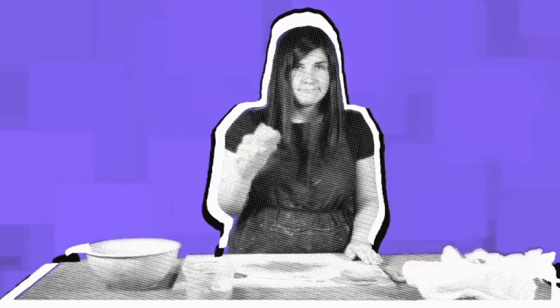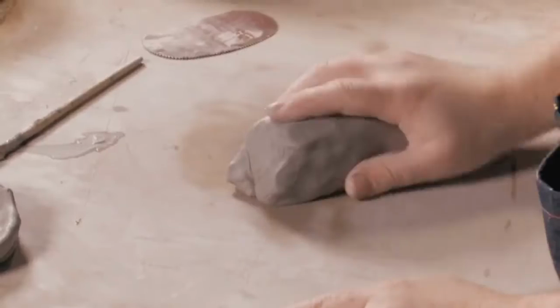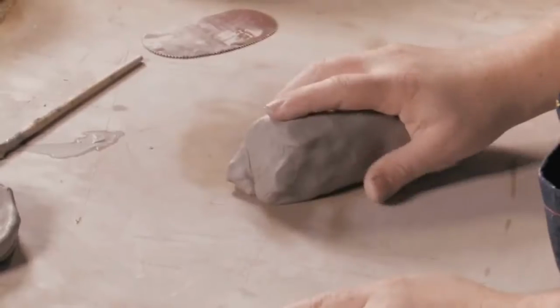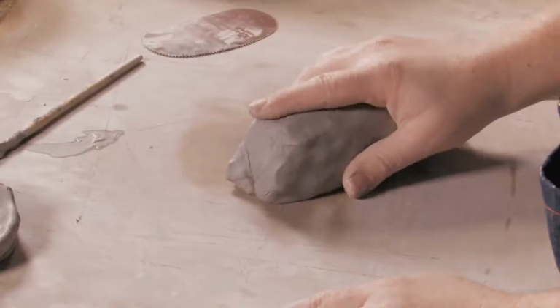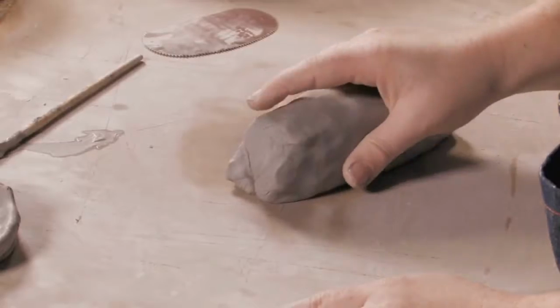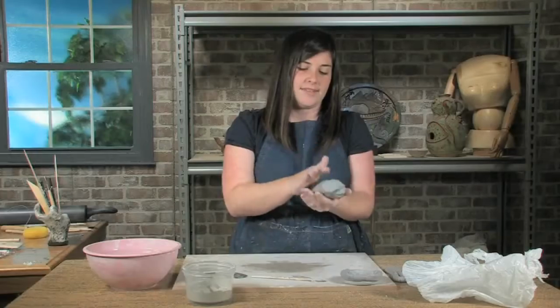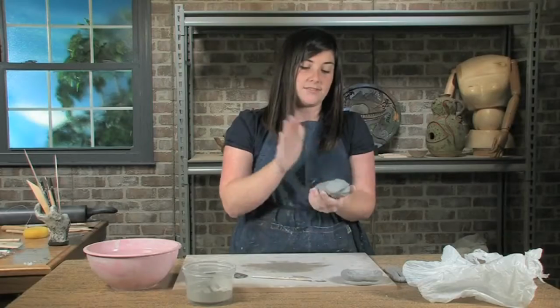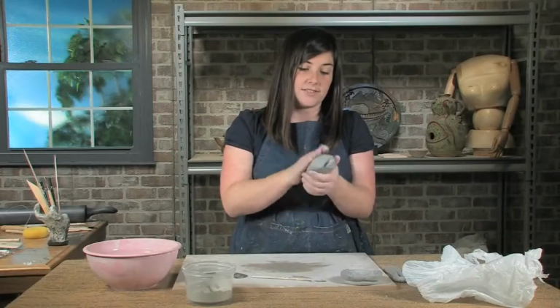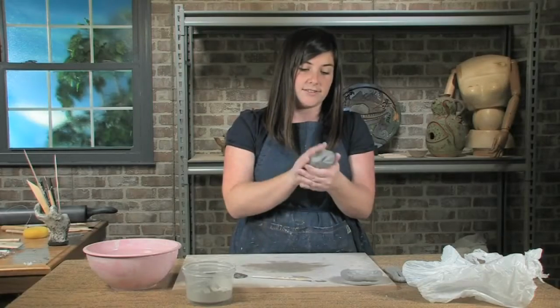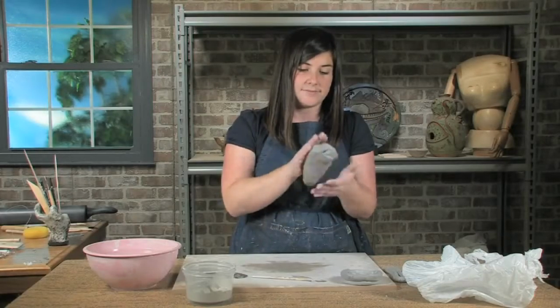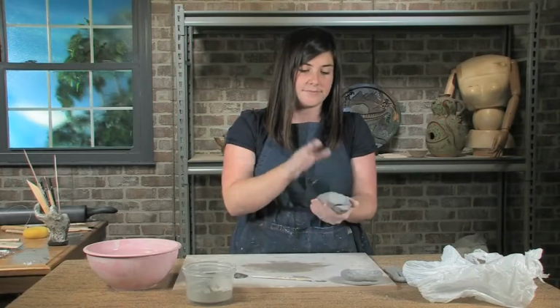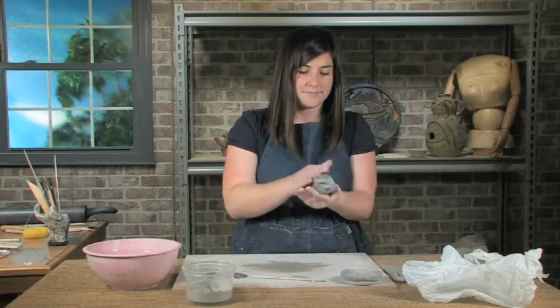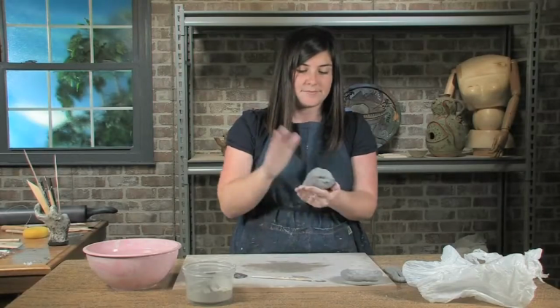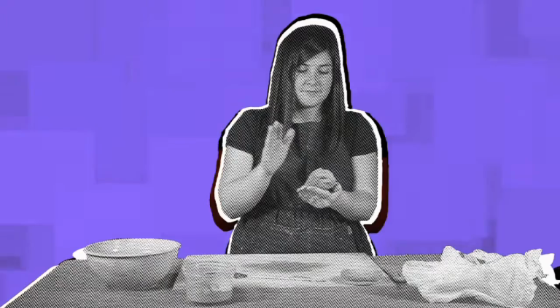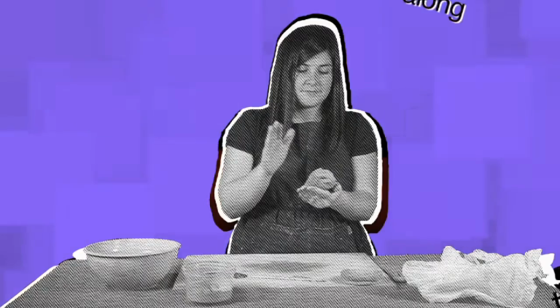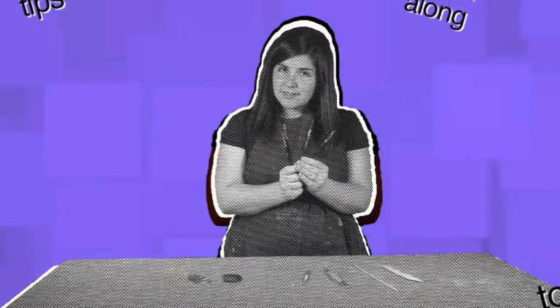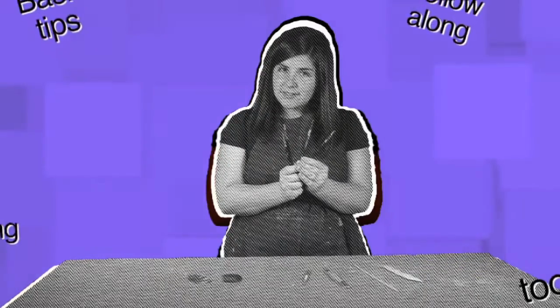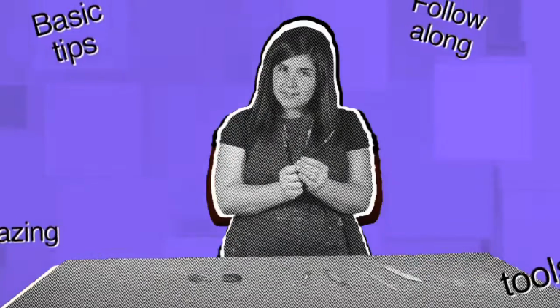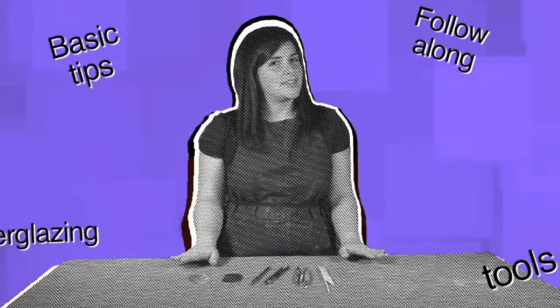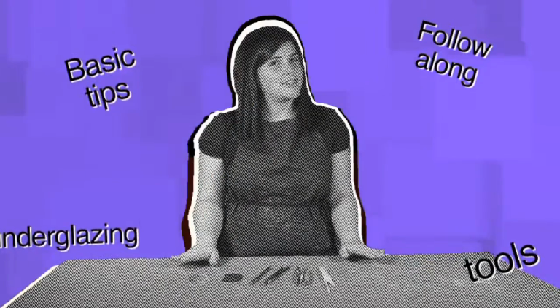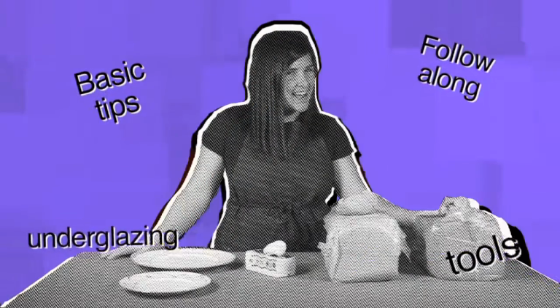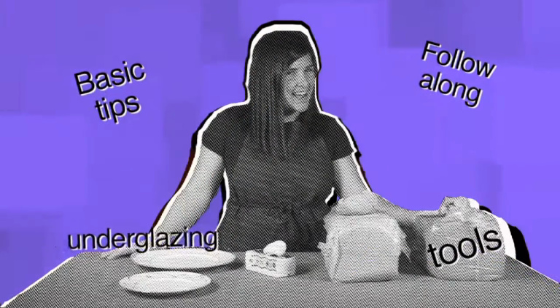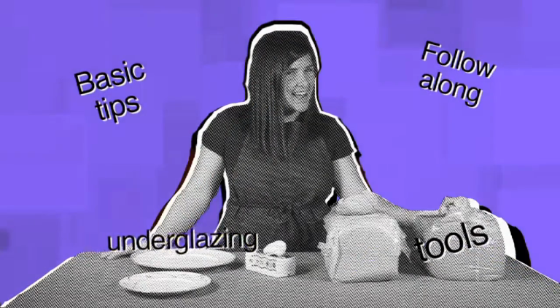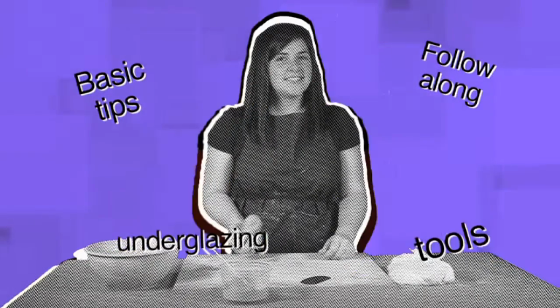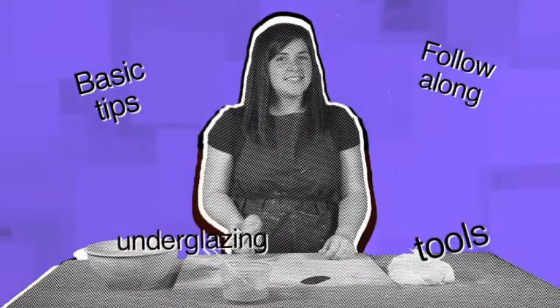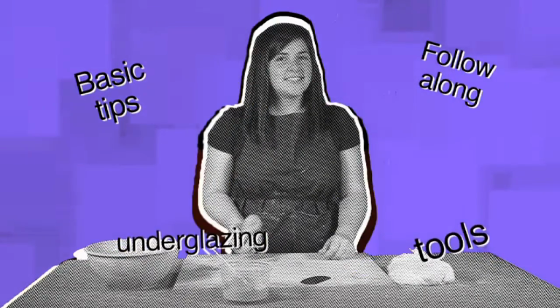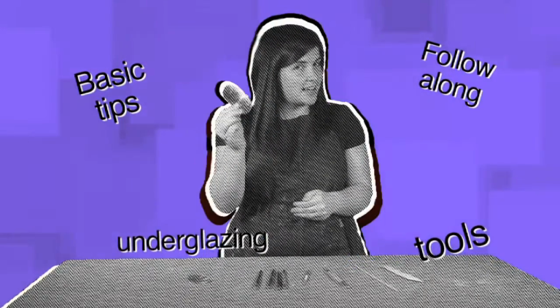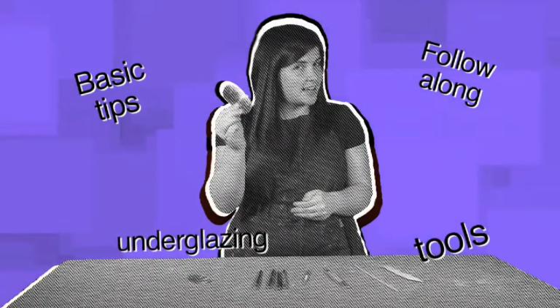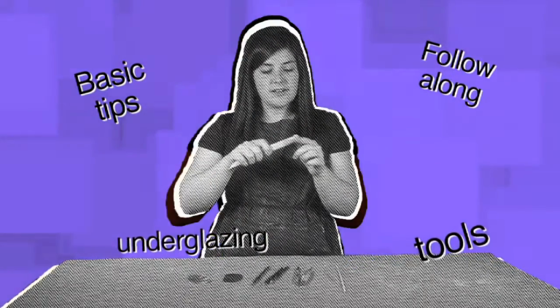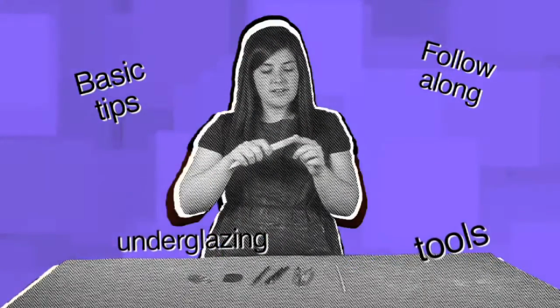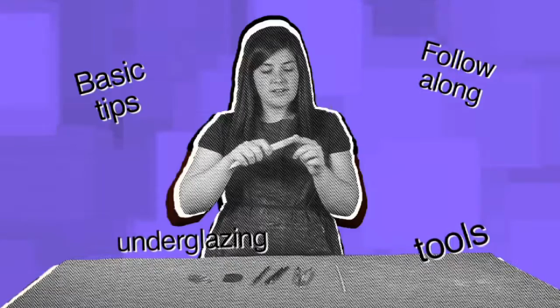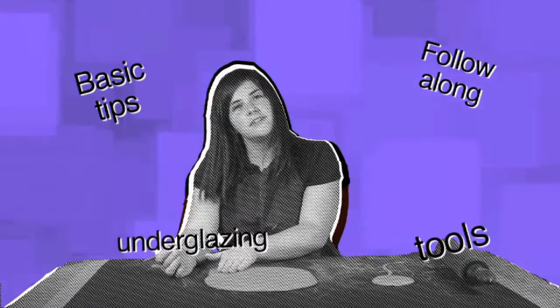Hi, I'm Sarah Pierce, here to work with you on hand building clay.